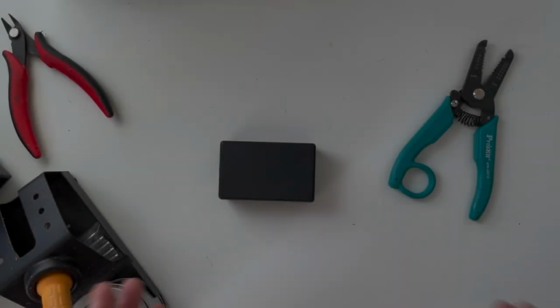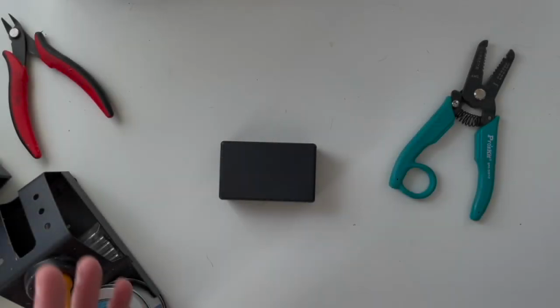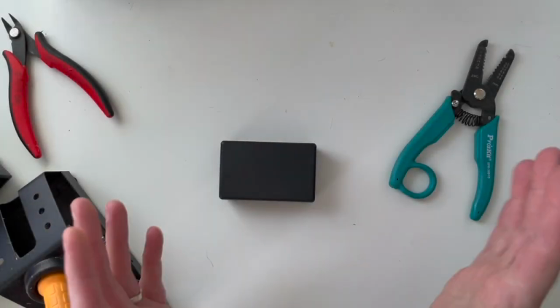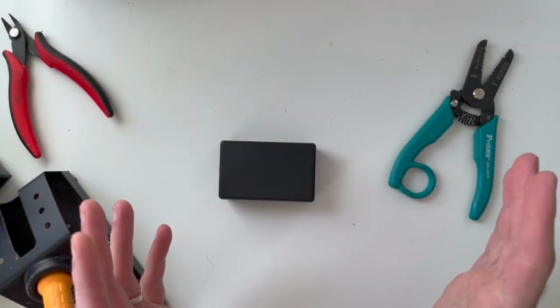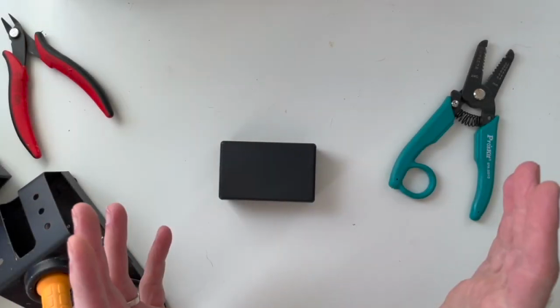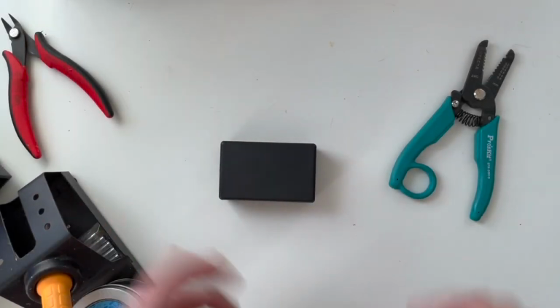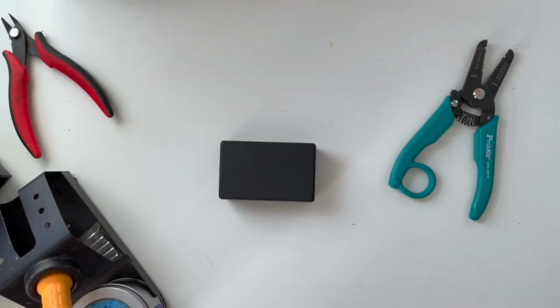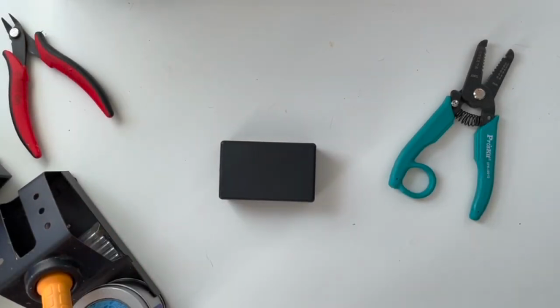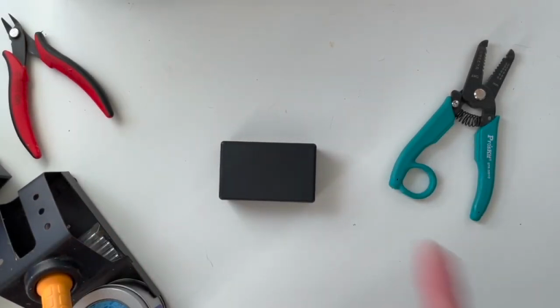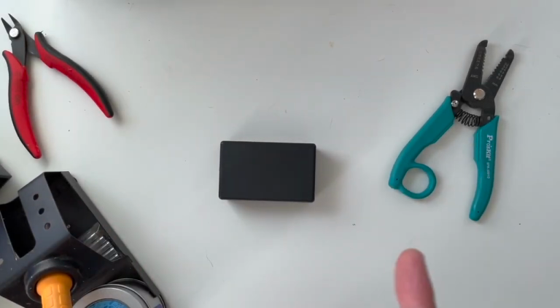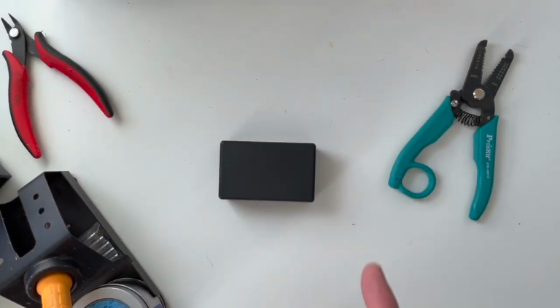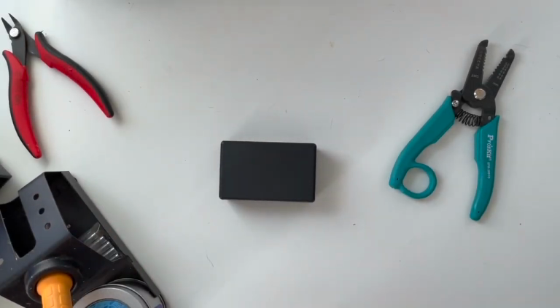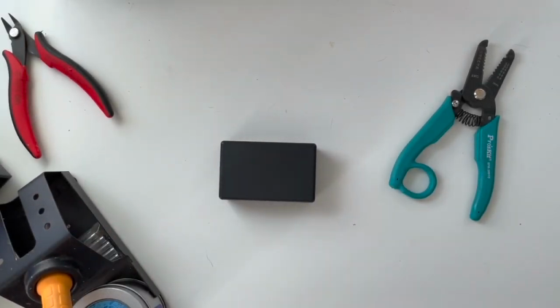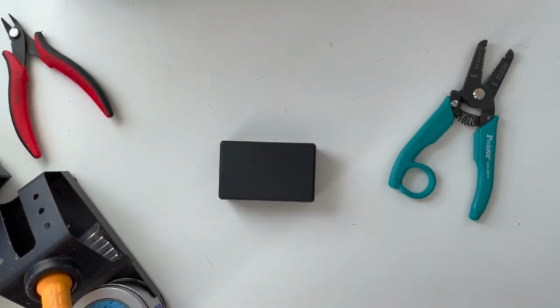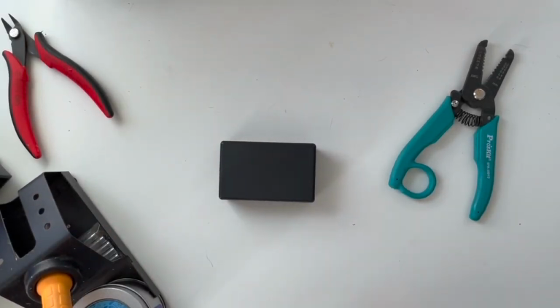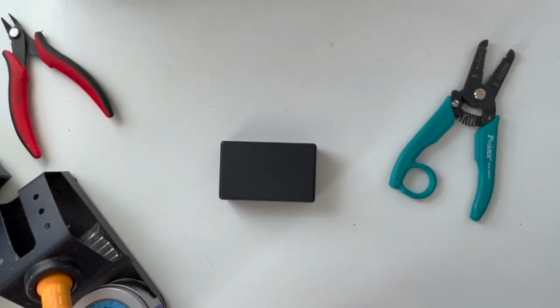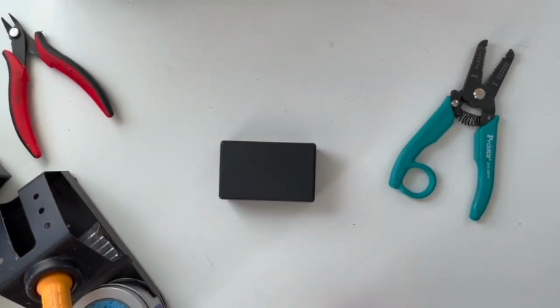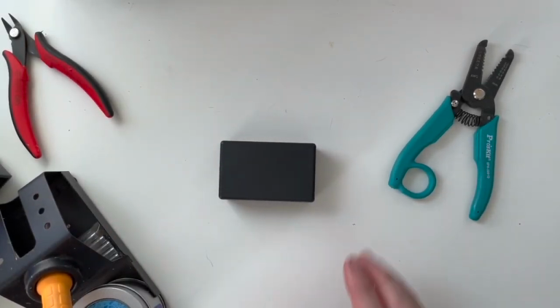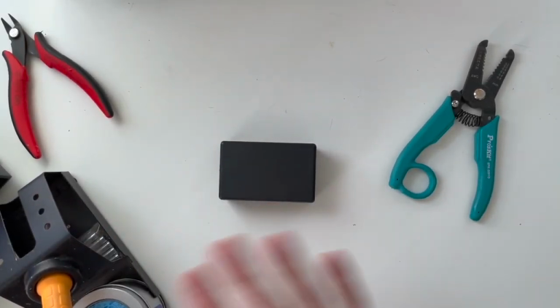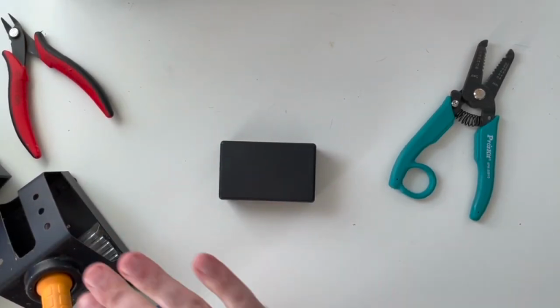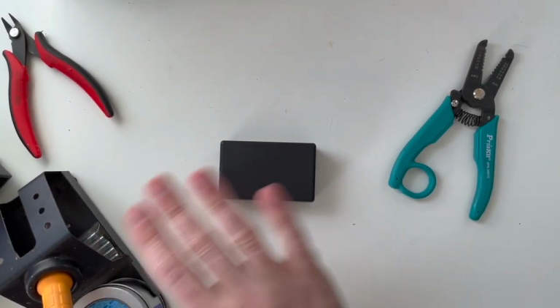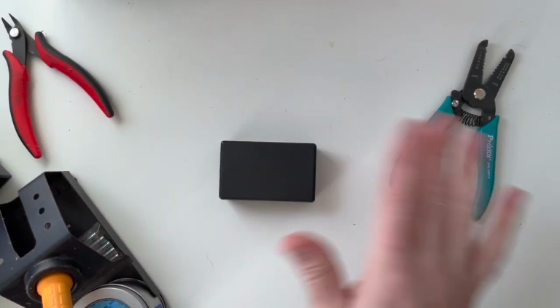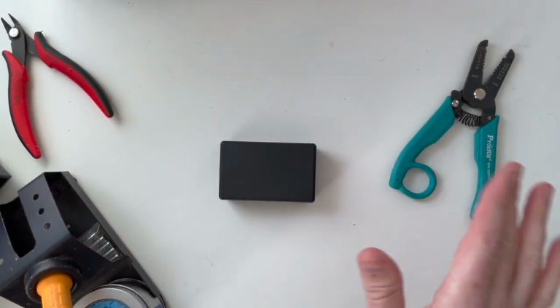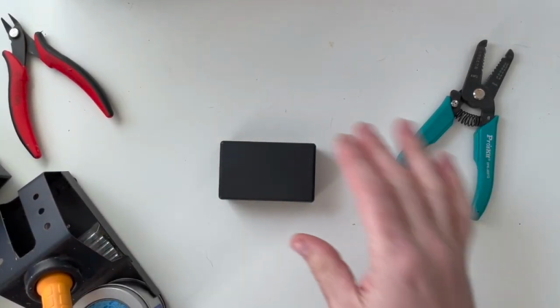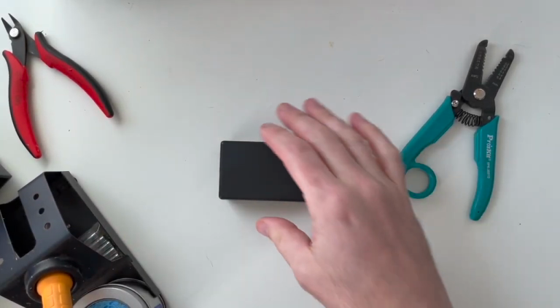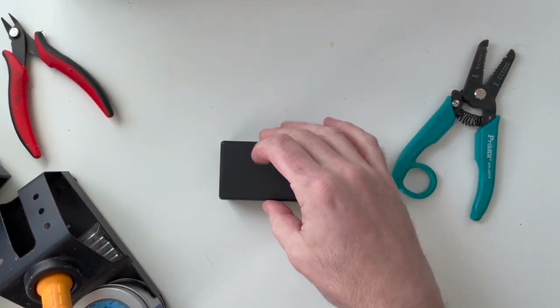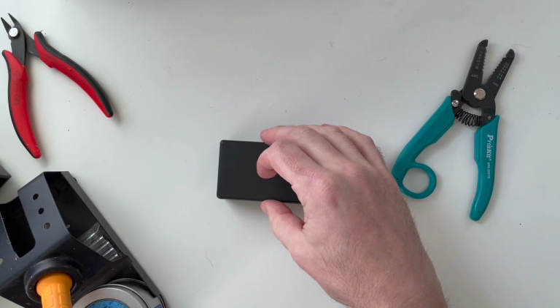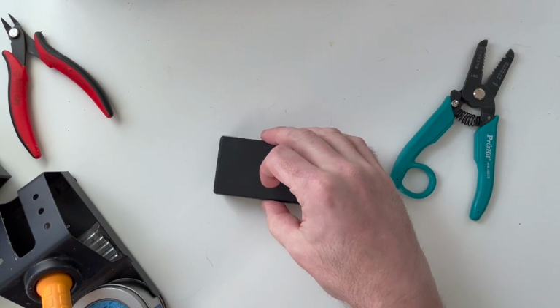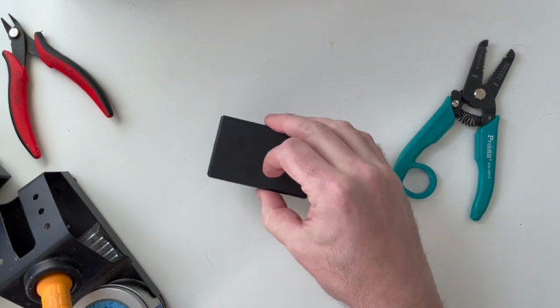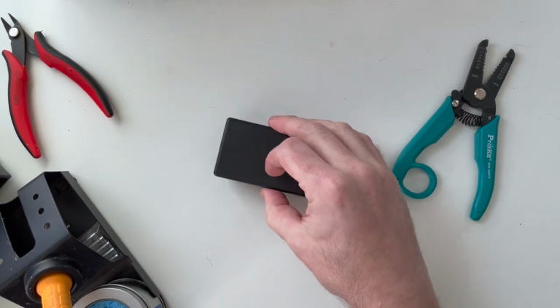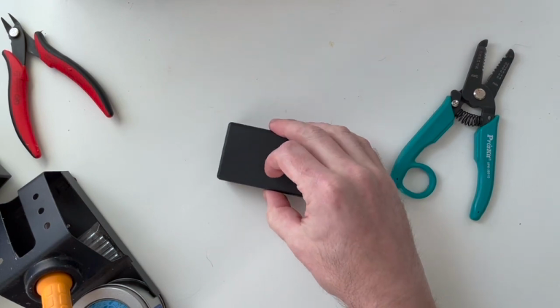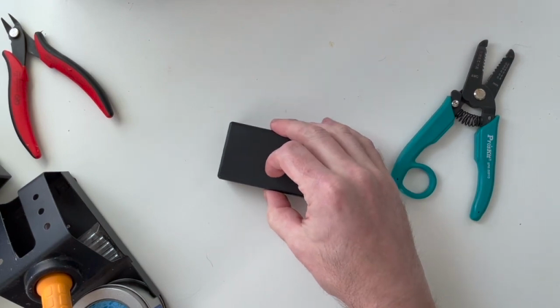Well, howdy folks. Welcome back to my channel. Welcome to another DIY project today.